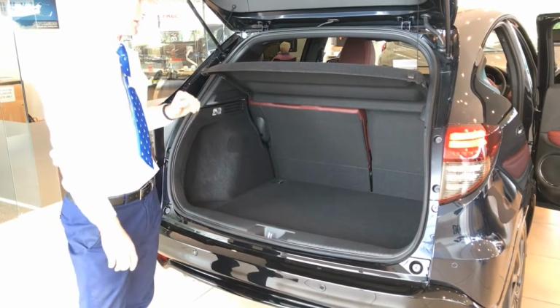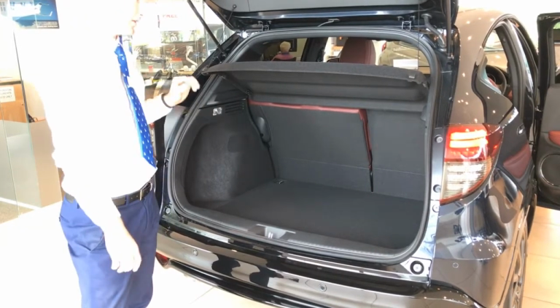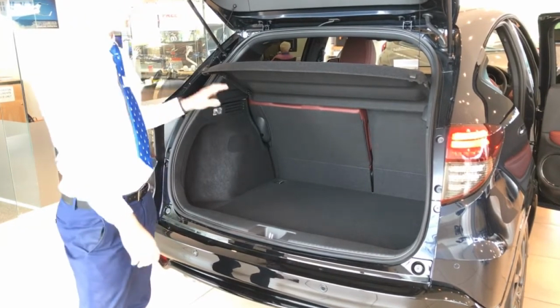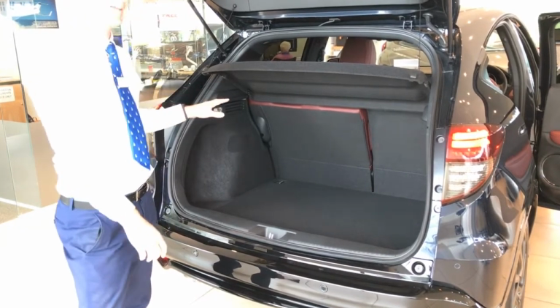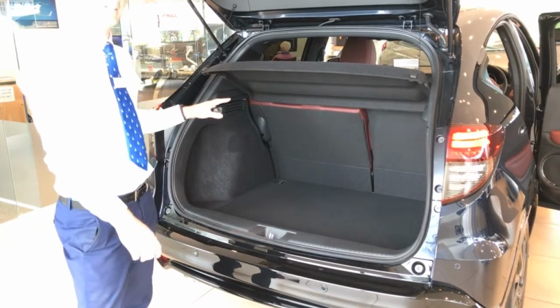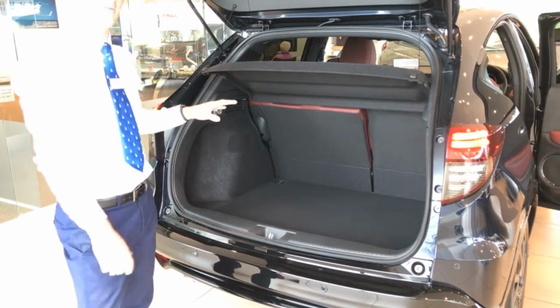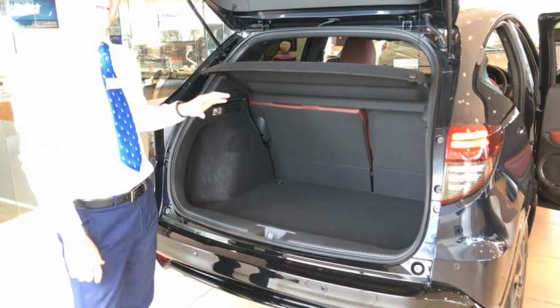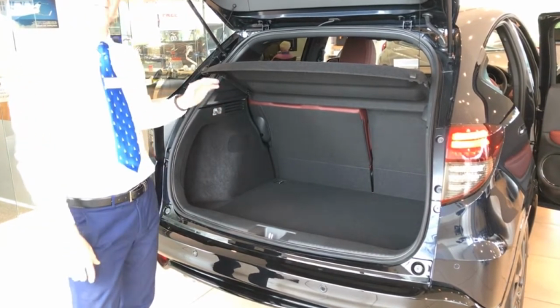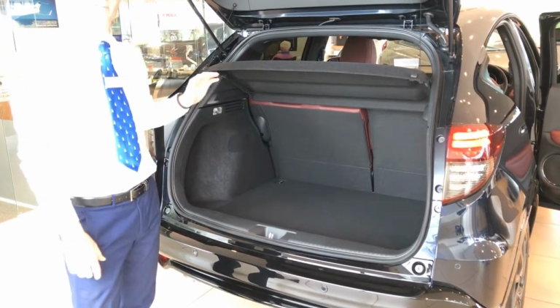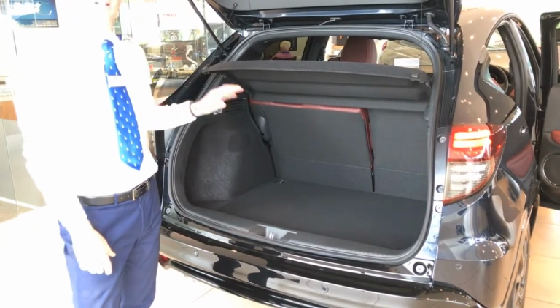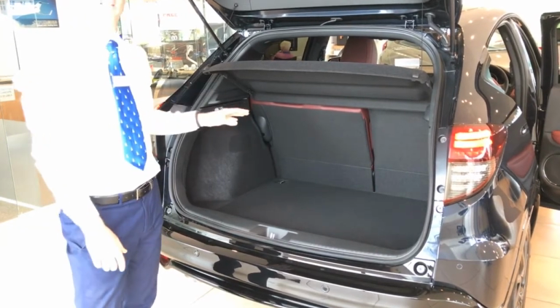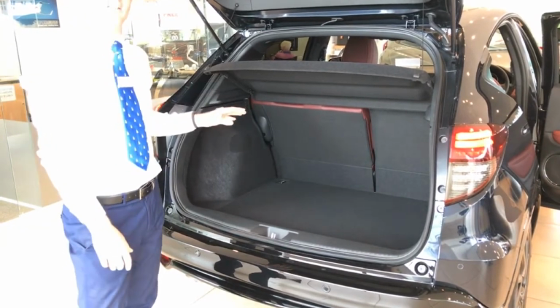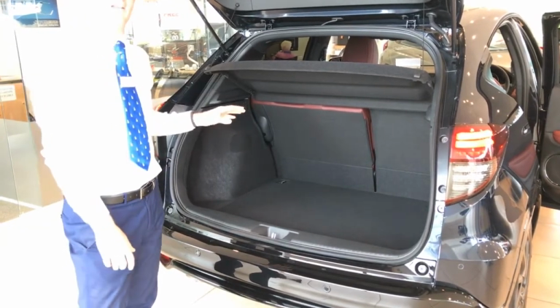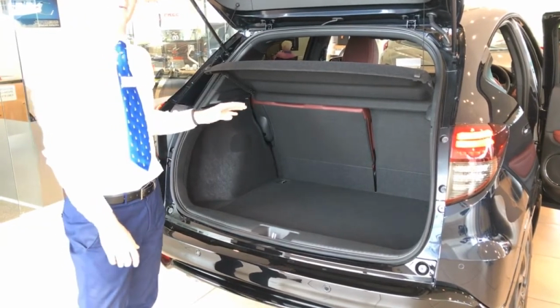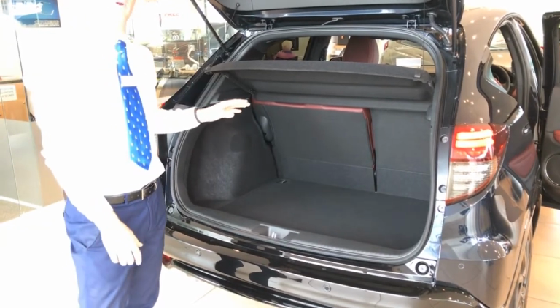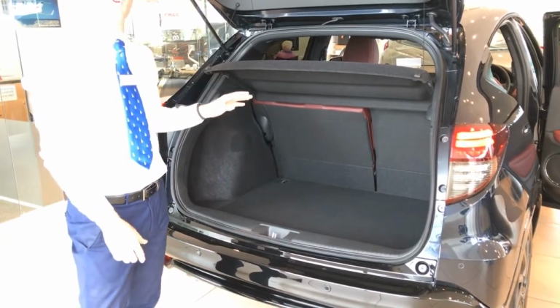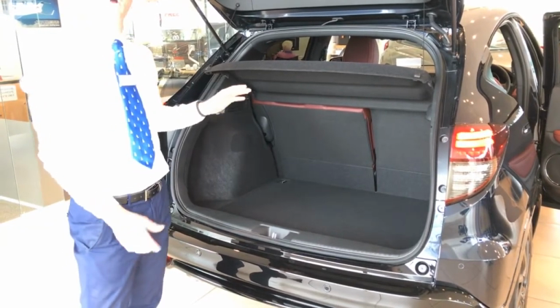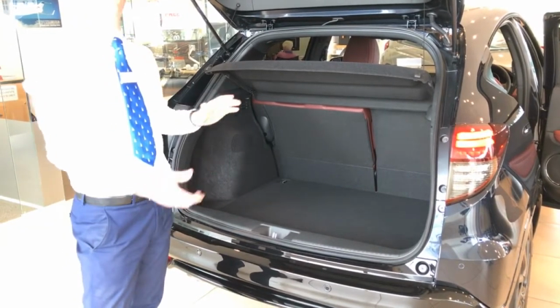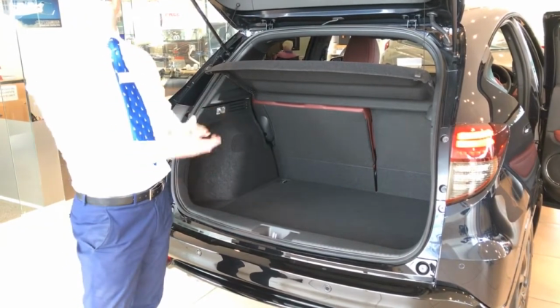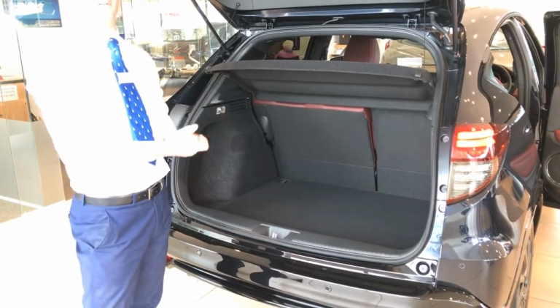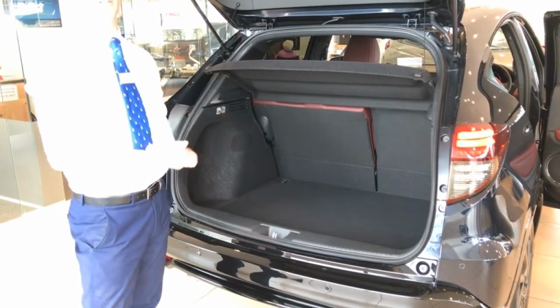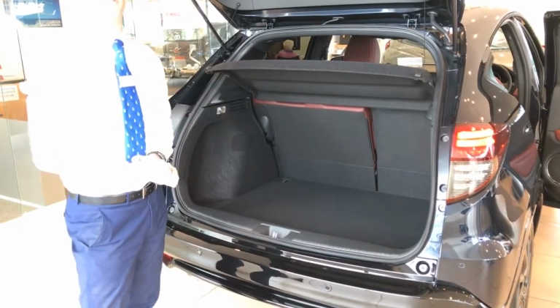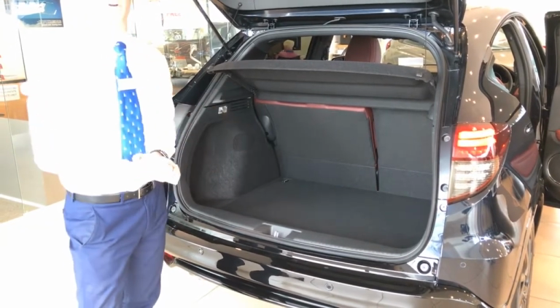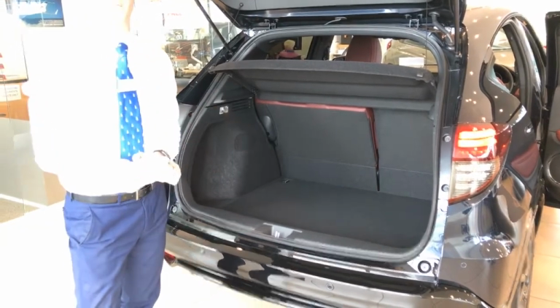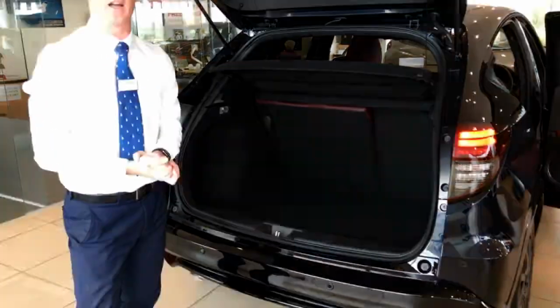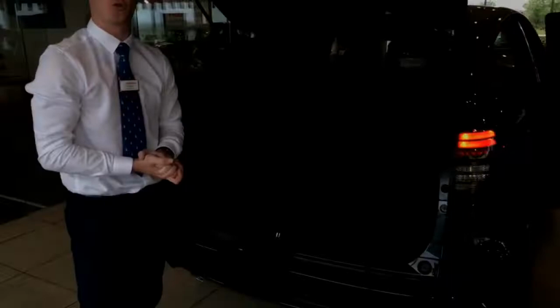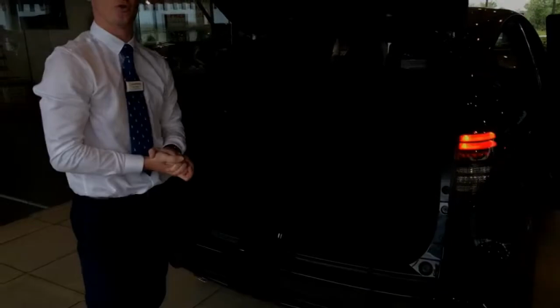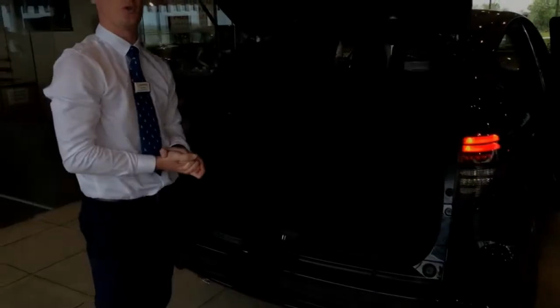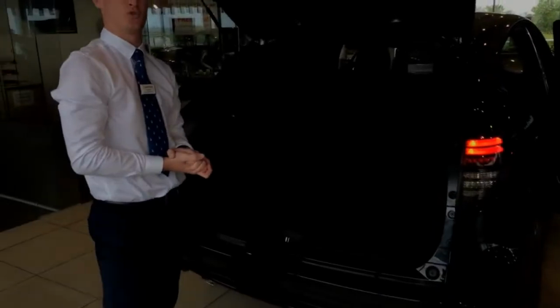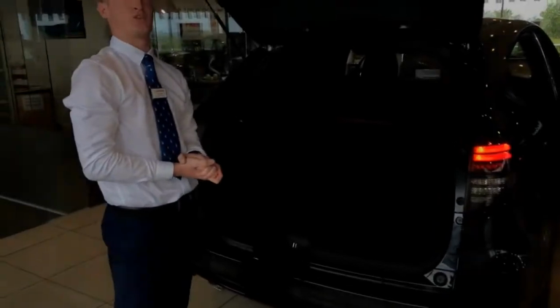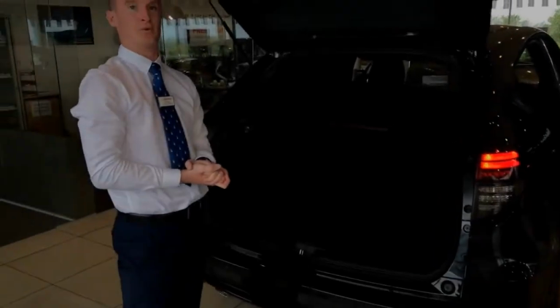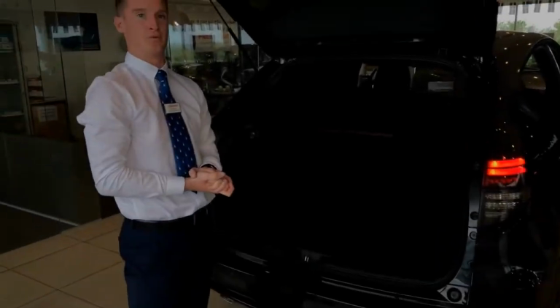So masses of space, plenty to think about — come on down for a test drive at Truro Trespon.